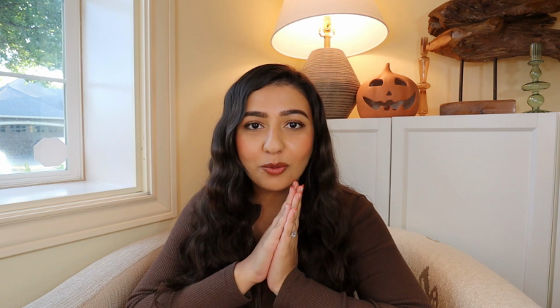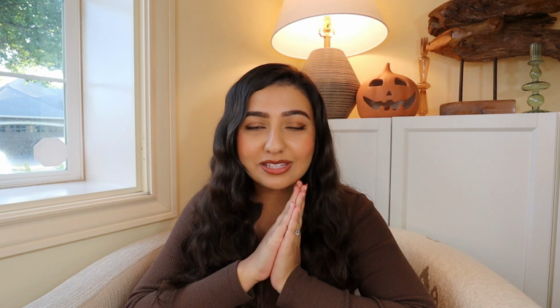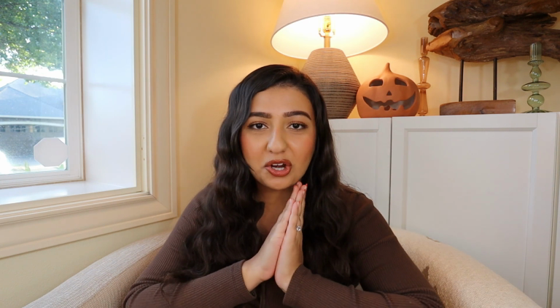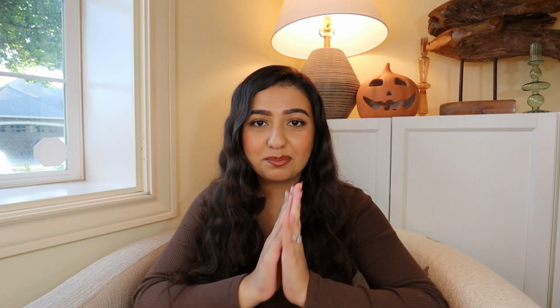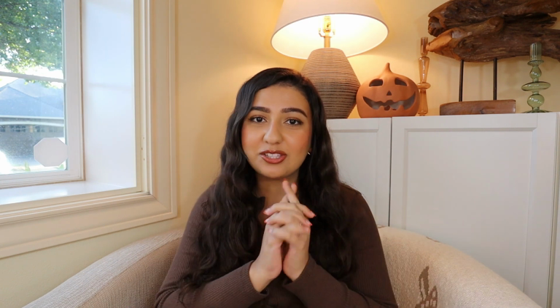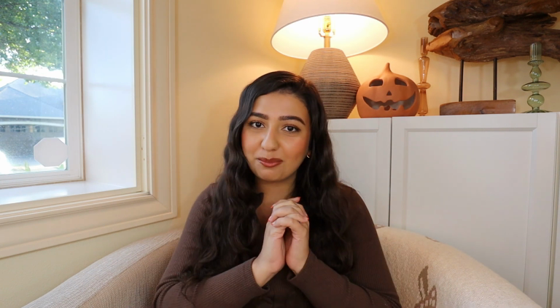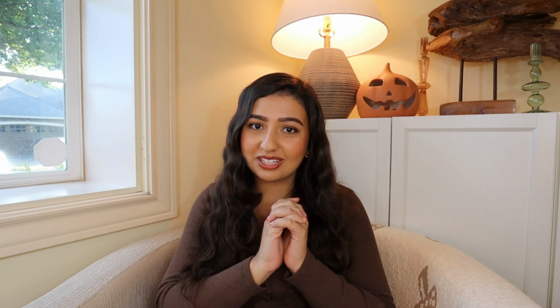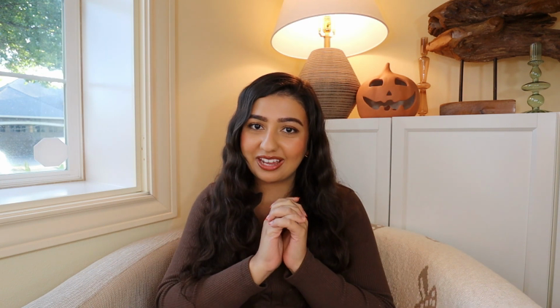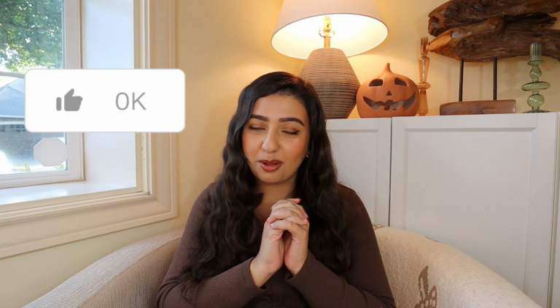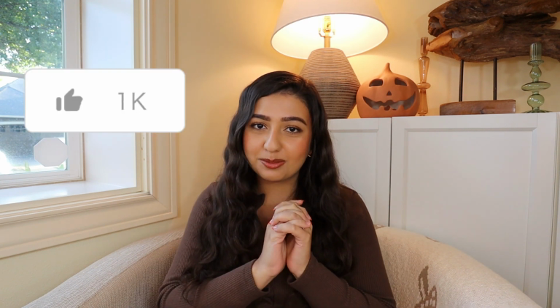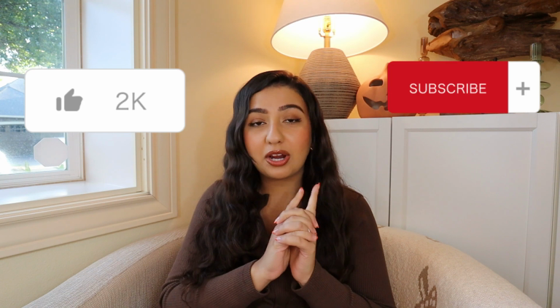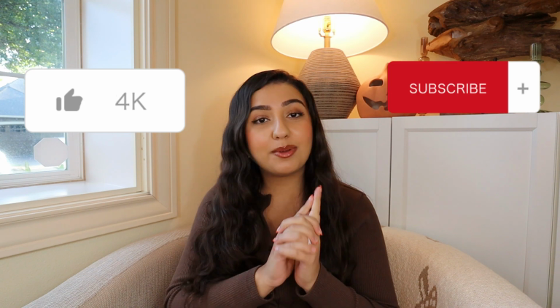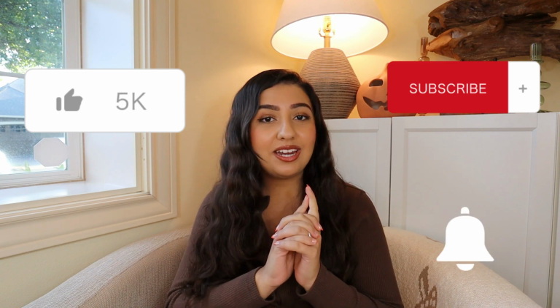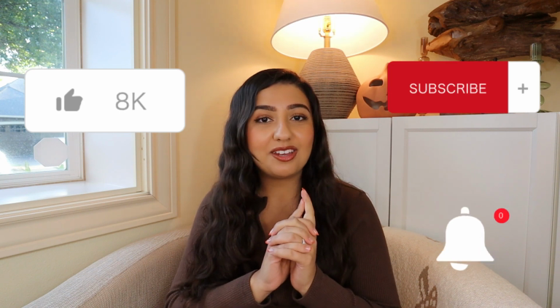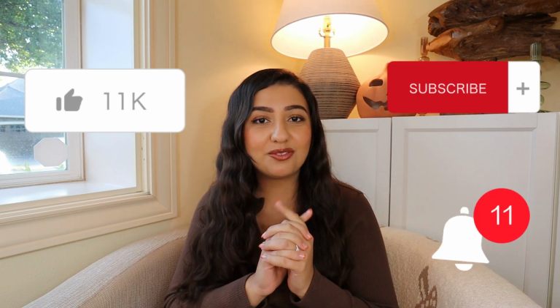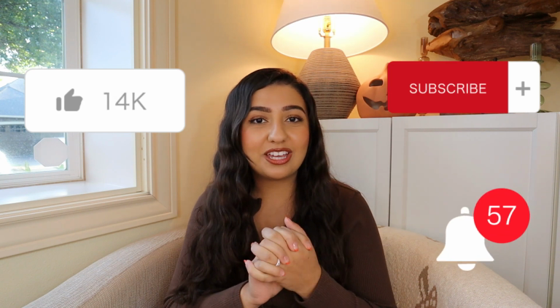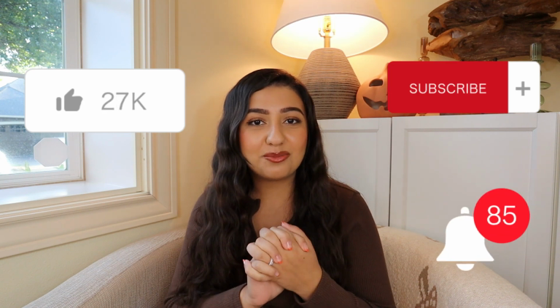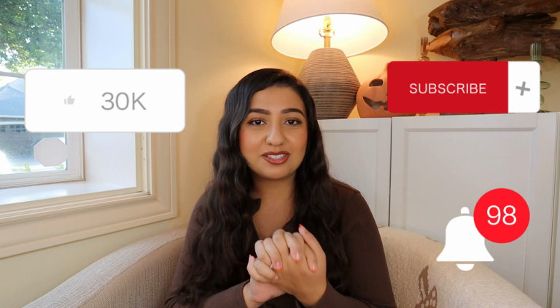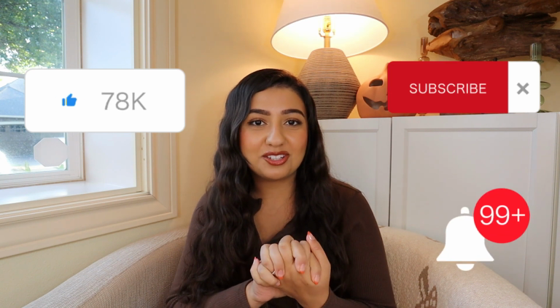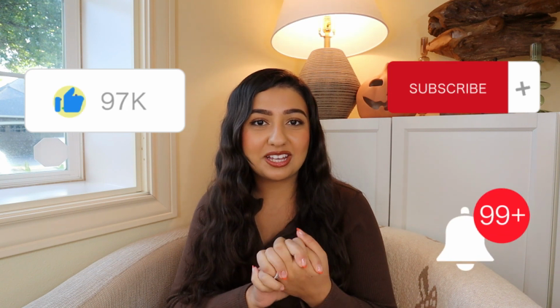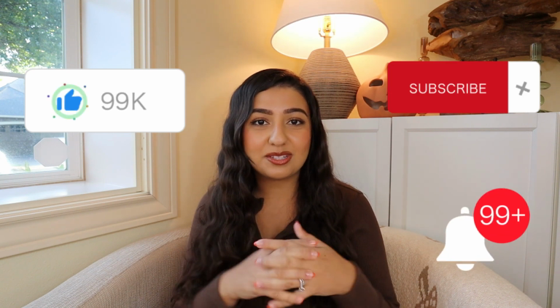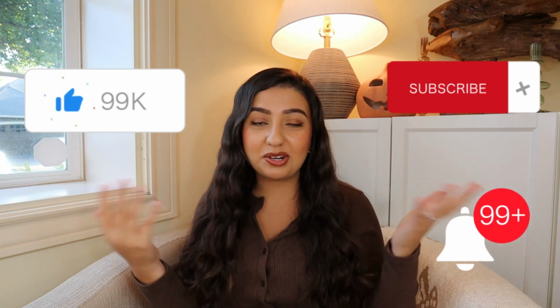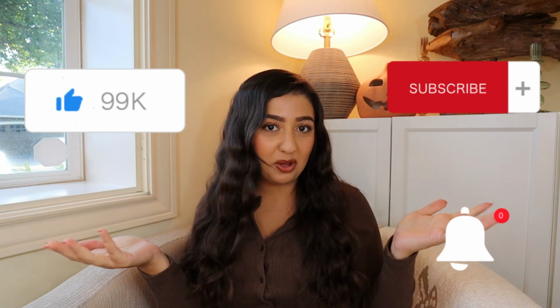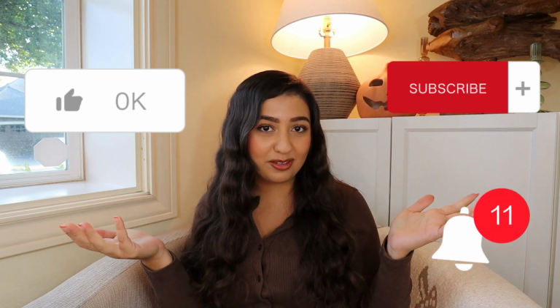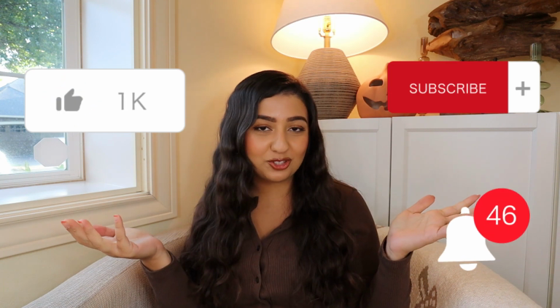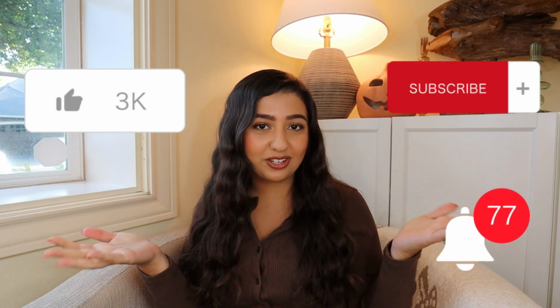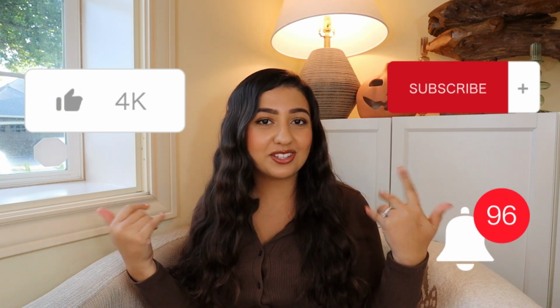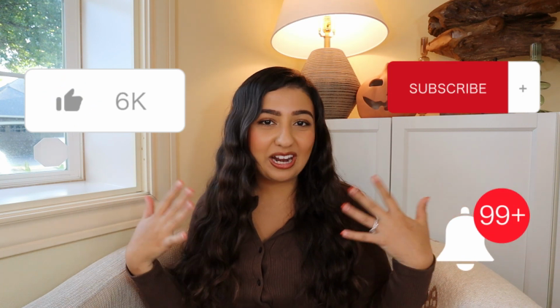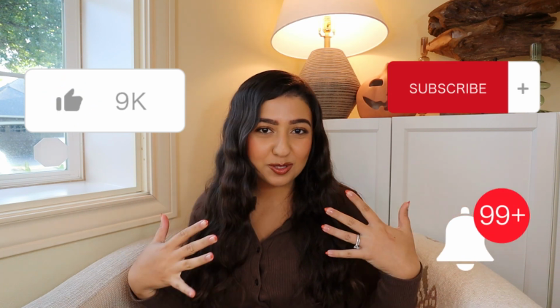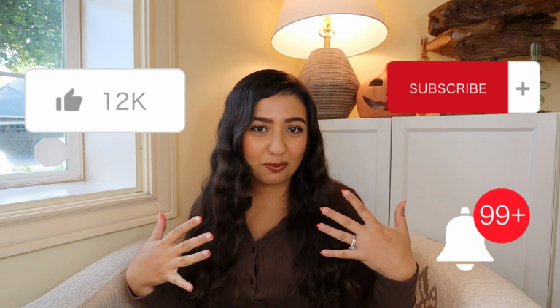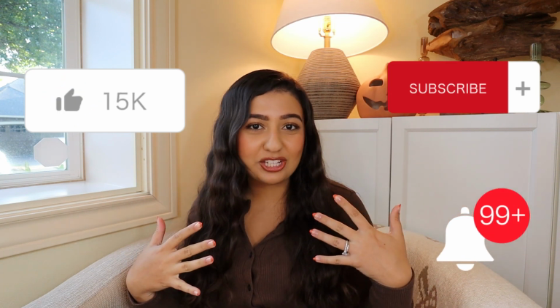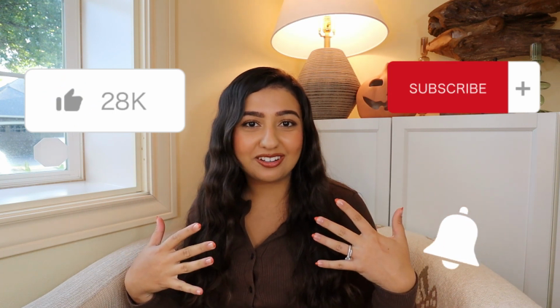Before we get started, please remember to like, comment, subscribe, and hit that notification bell so you can stay up to date on all my future videos and help support my channel.